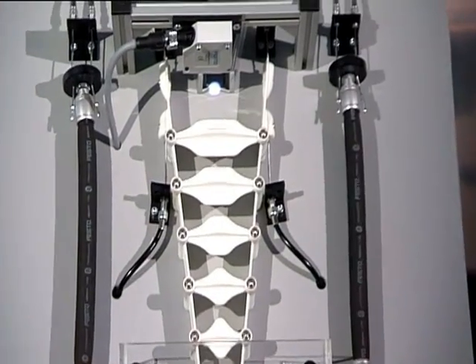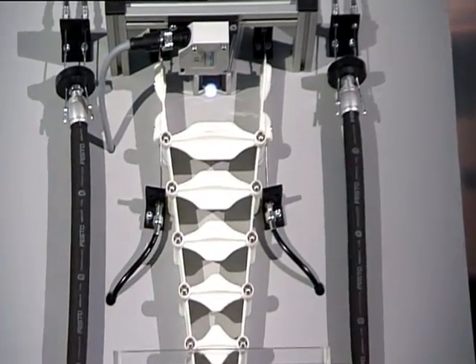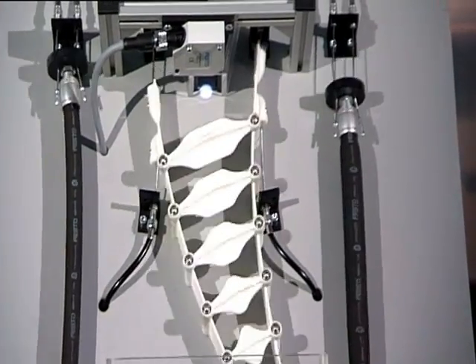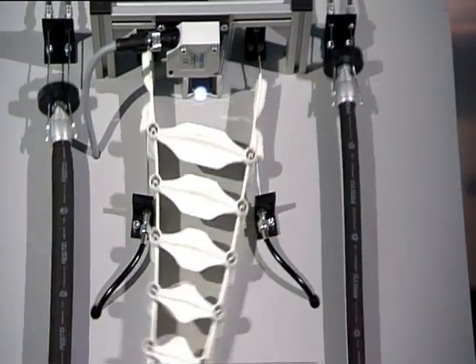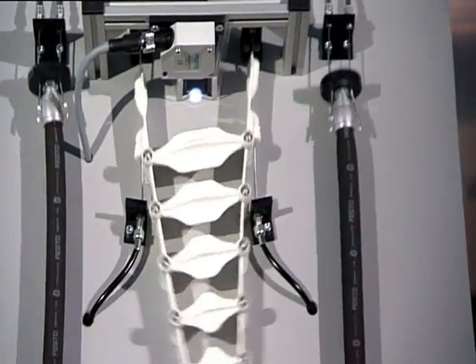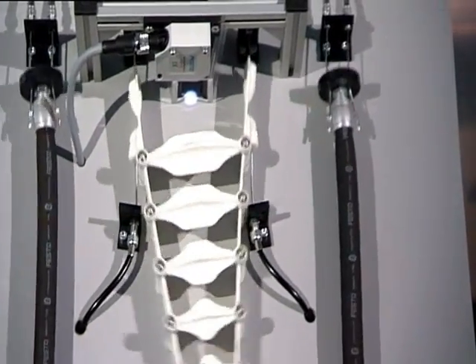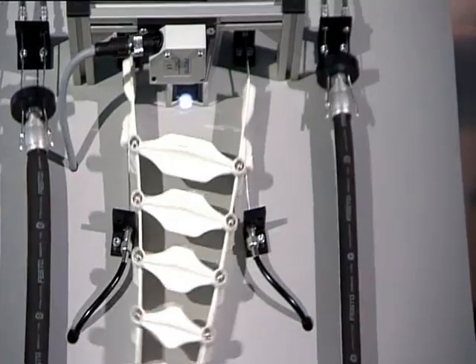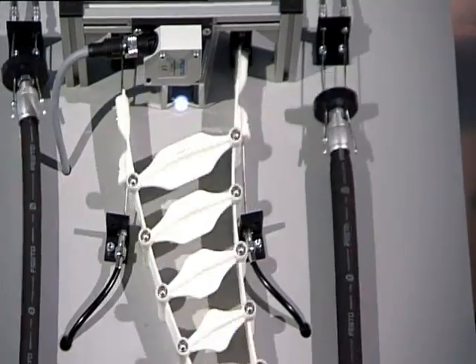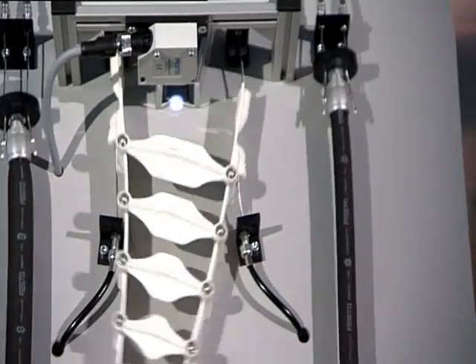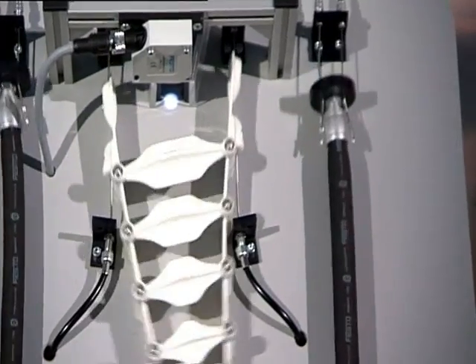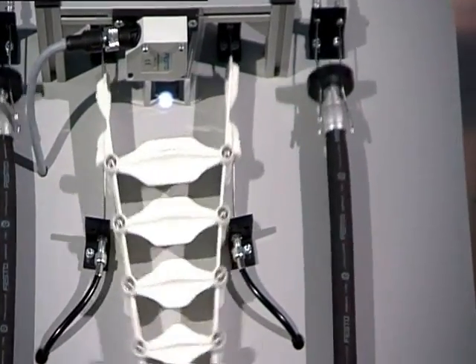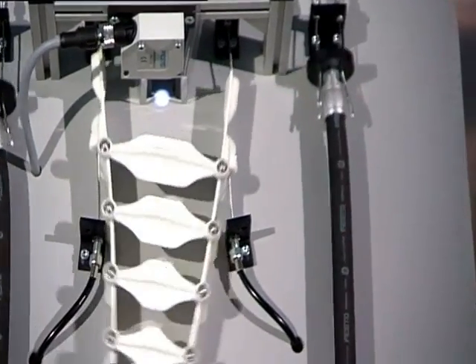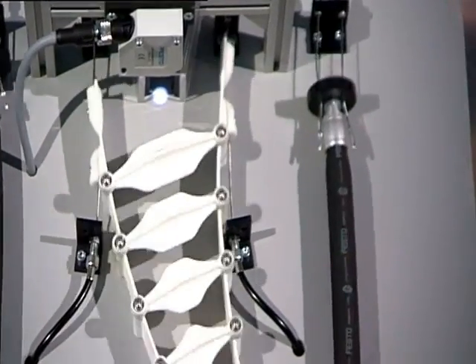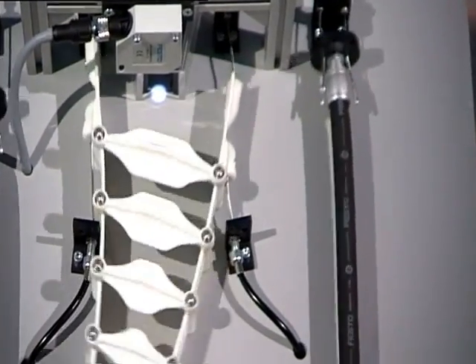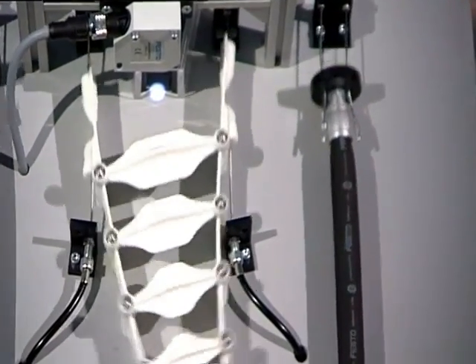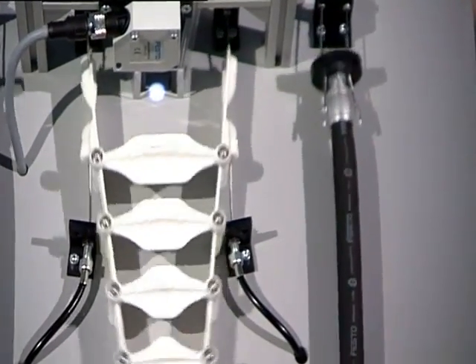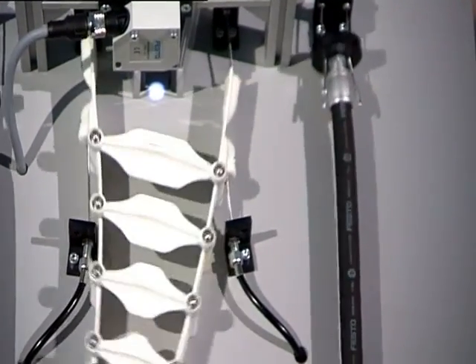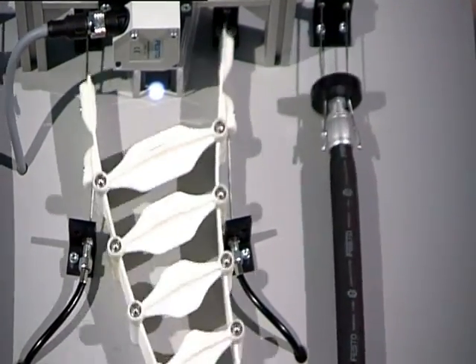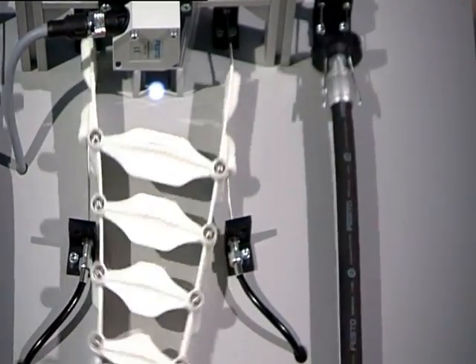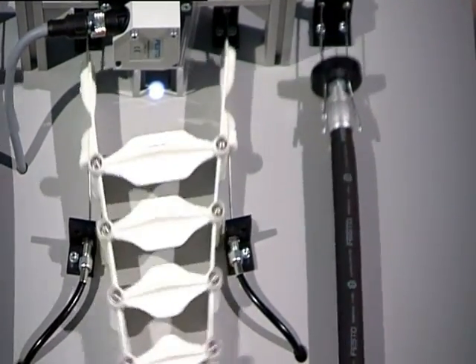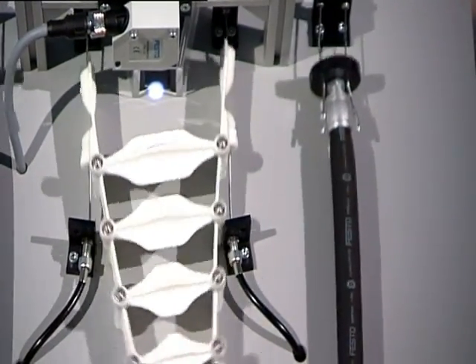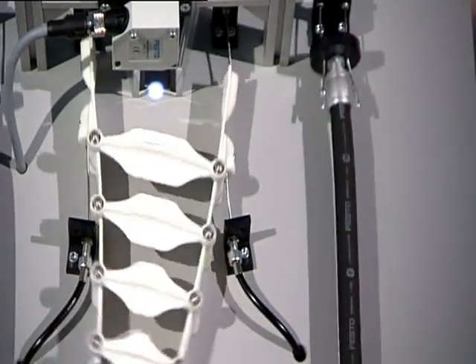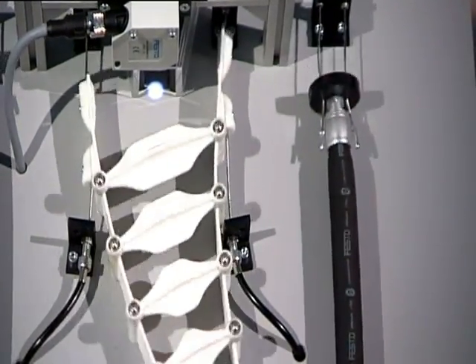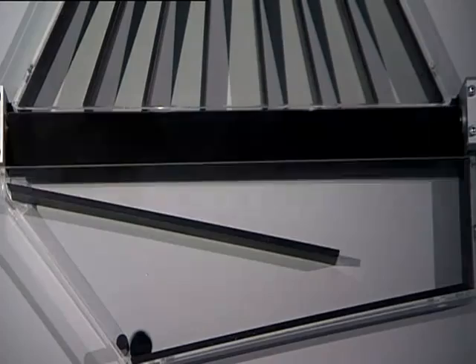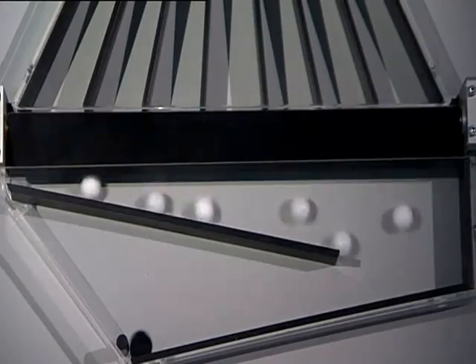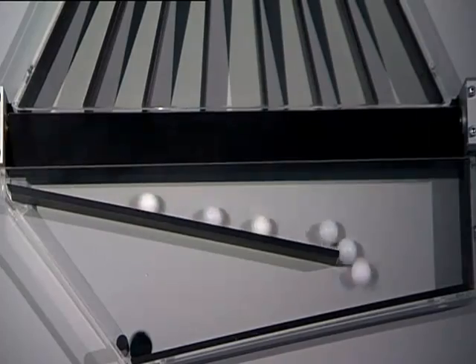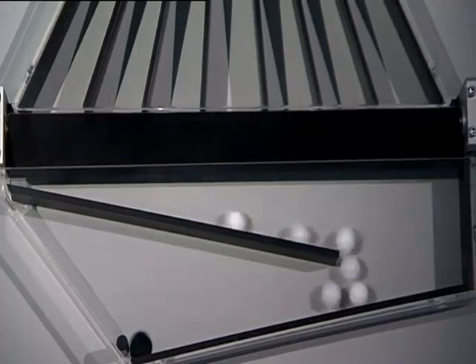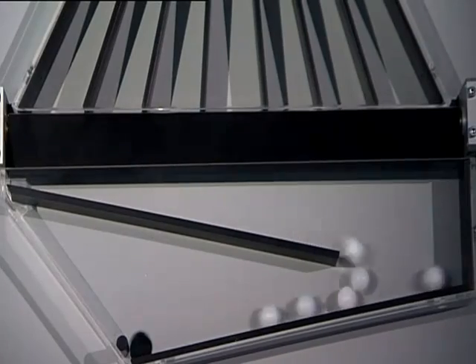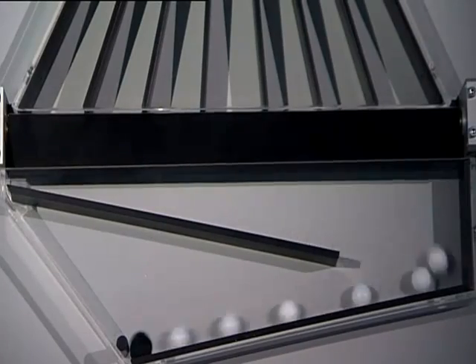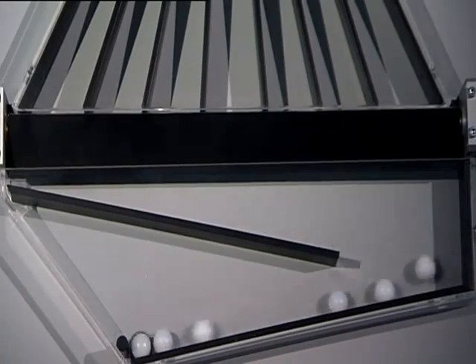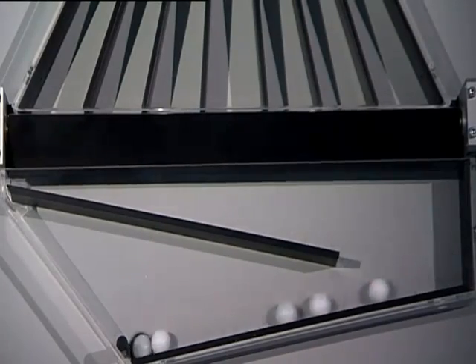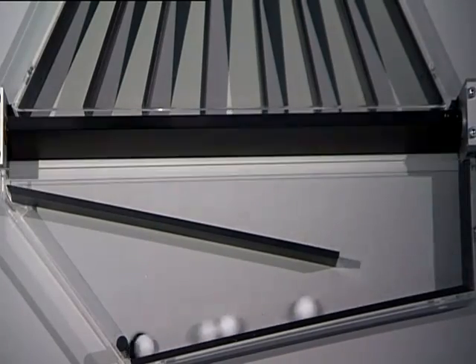With the aid of Festo's Bionic Material Gate, seven parts can be carefully sorted in a single step.